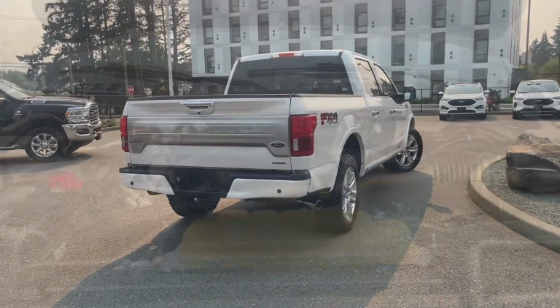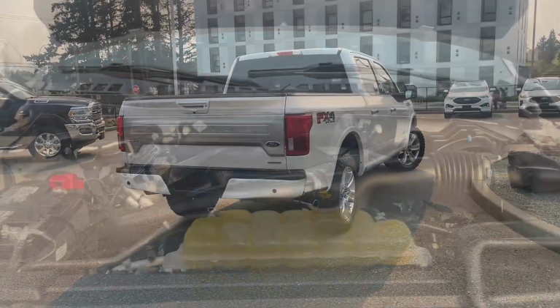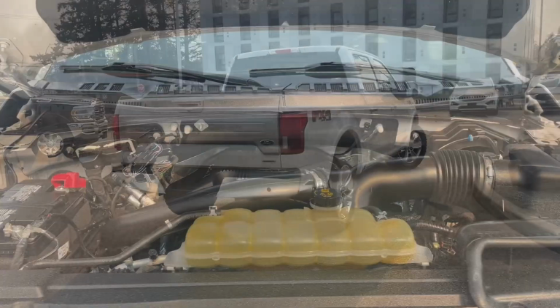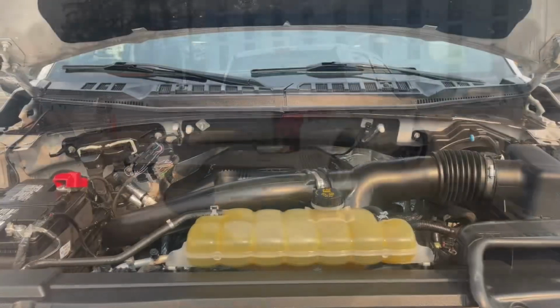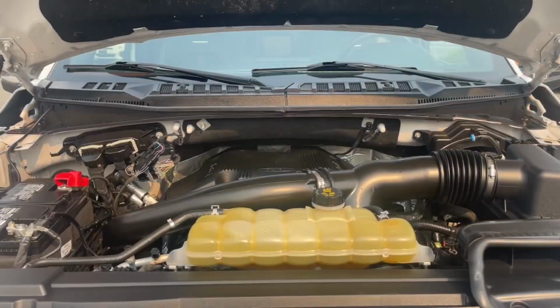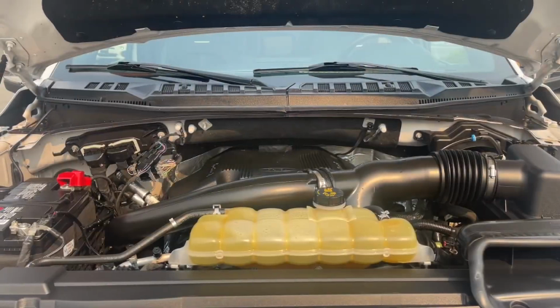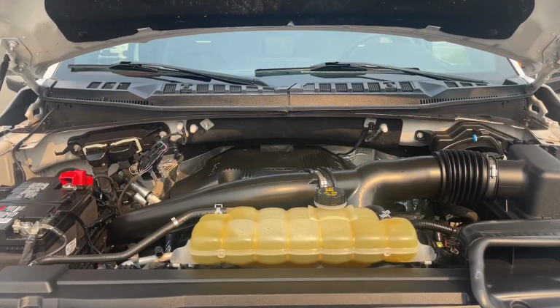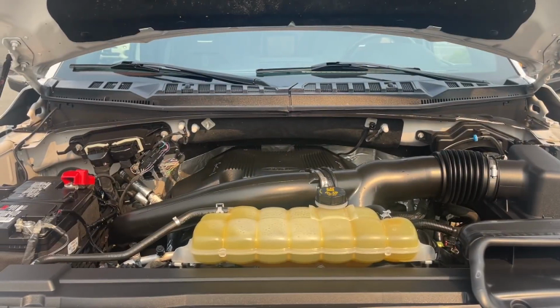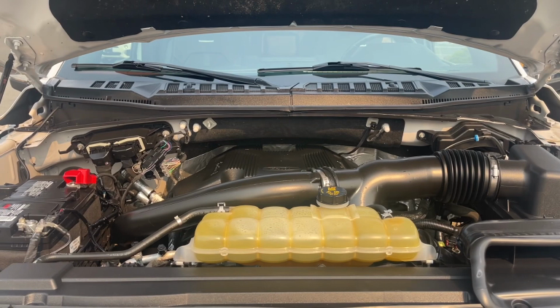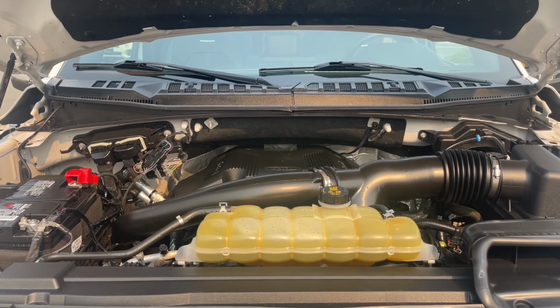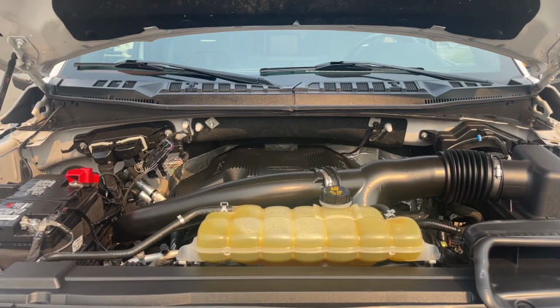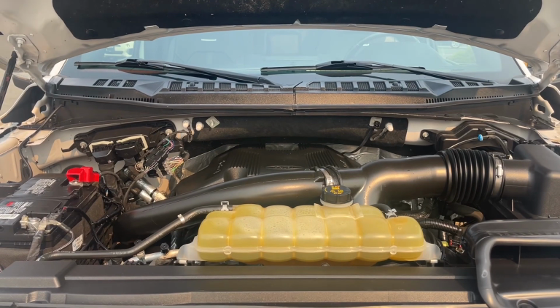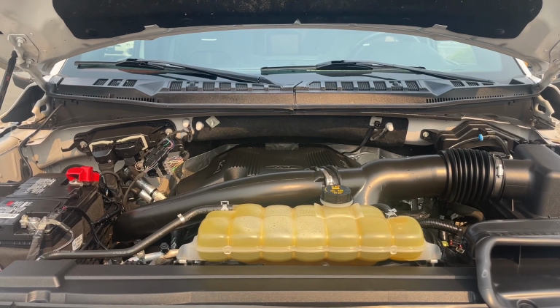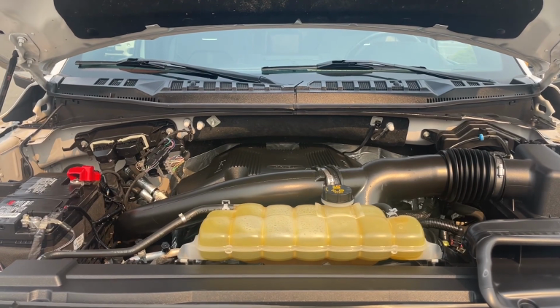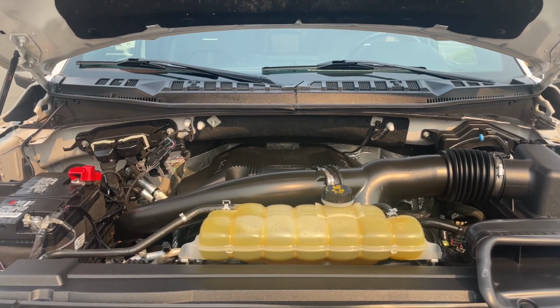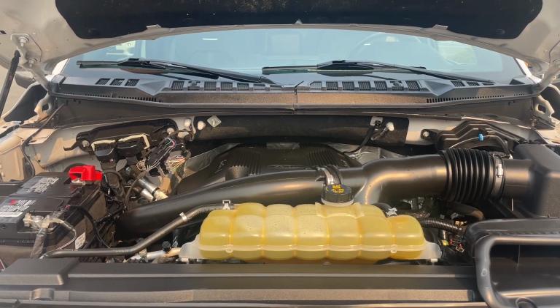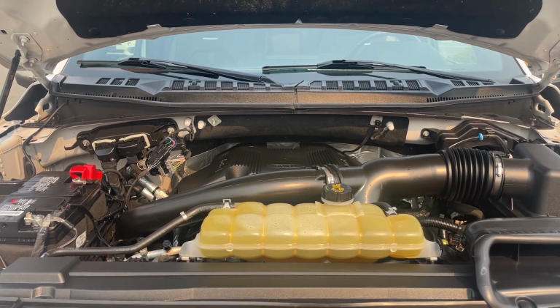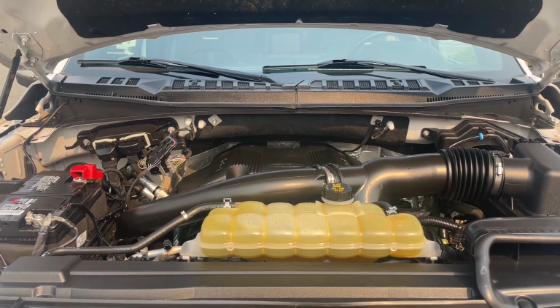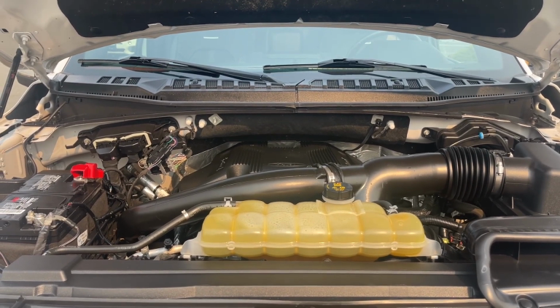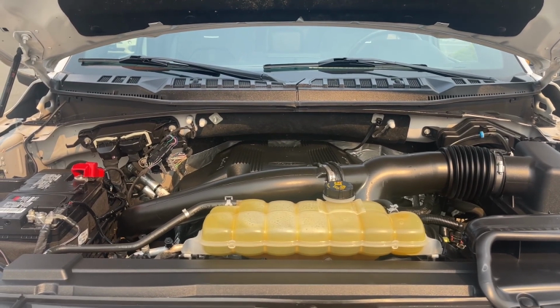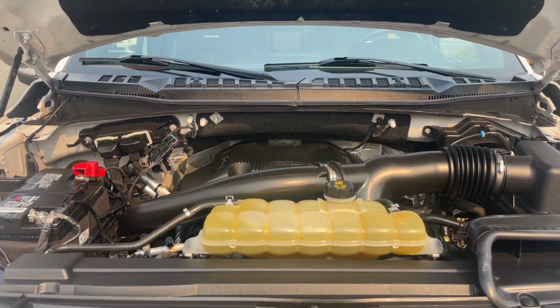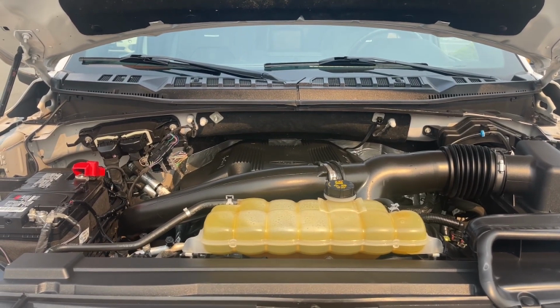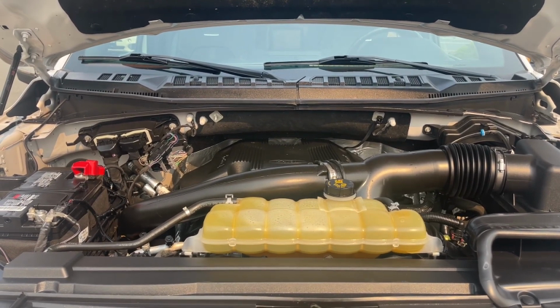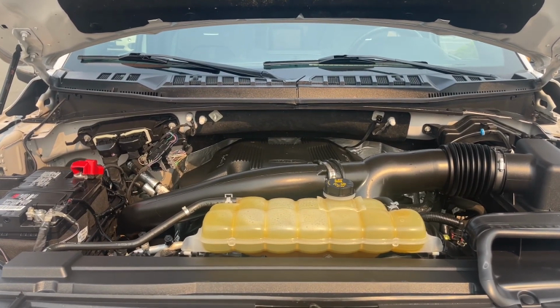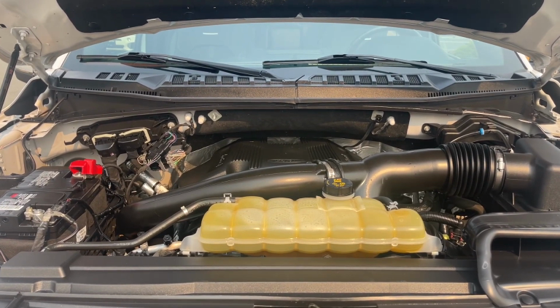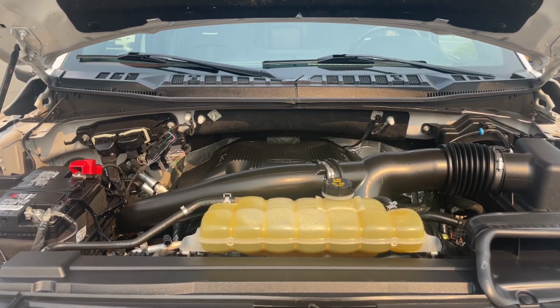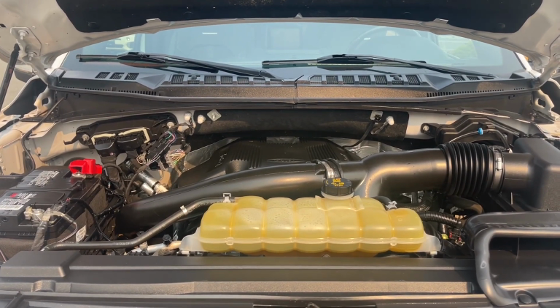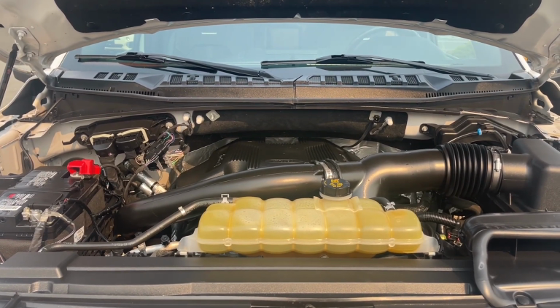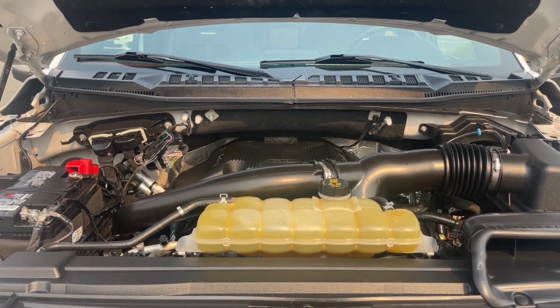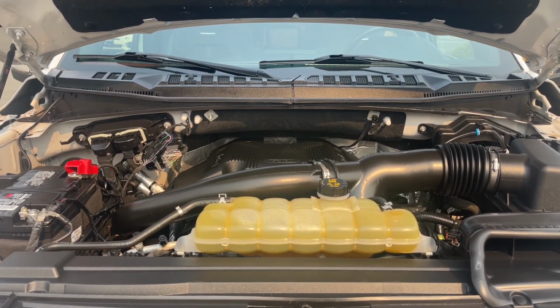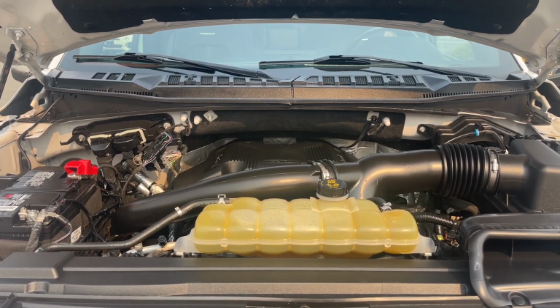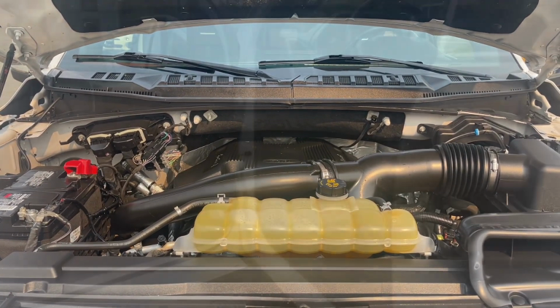This is a 3.5 liter V6 engine paired with an automatic transmission and it's a 4x4. Let's have a look inside.